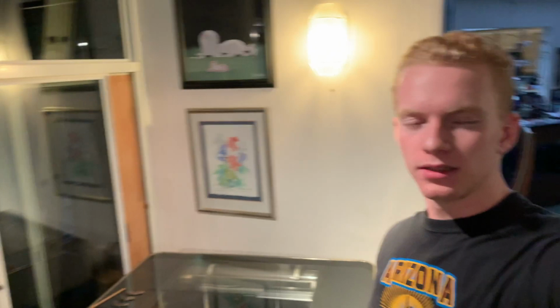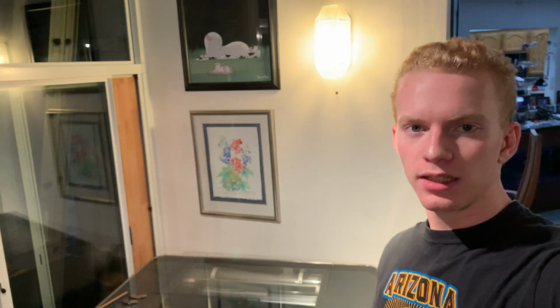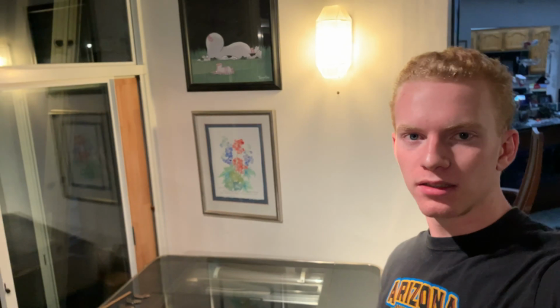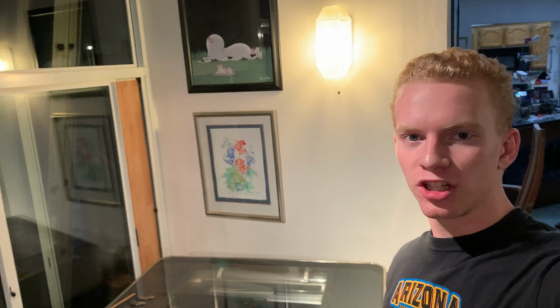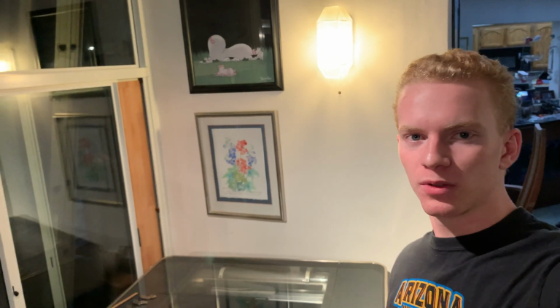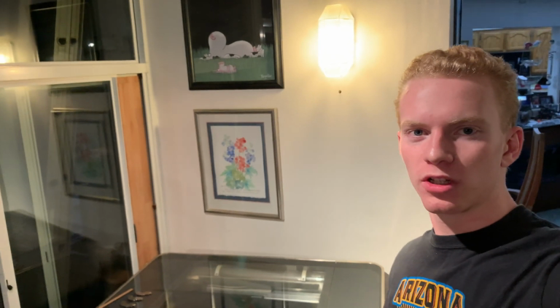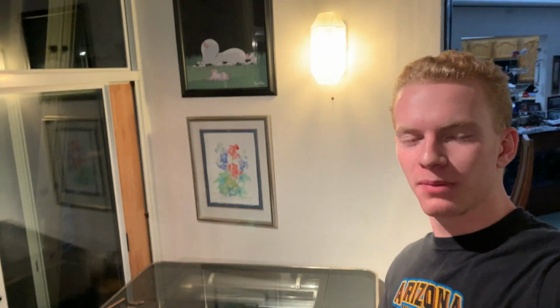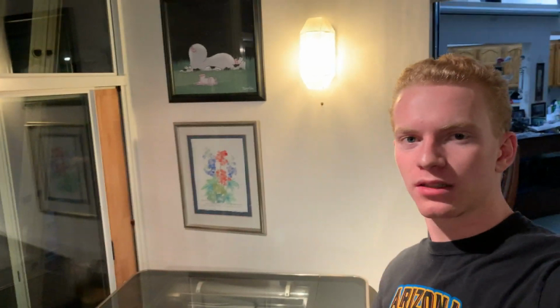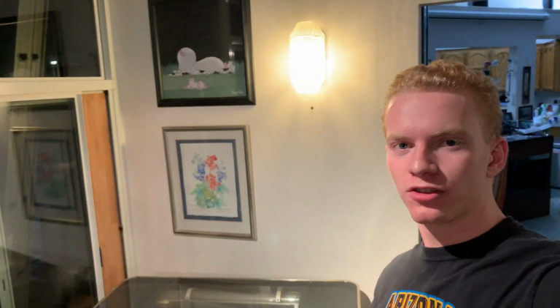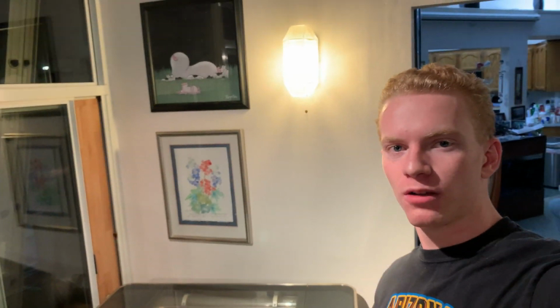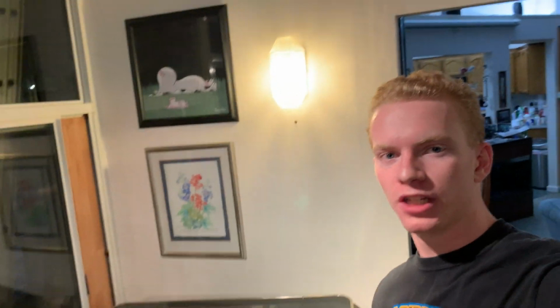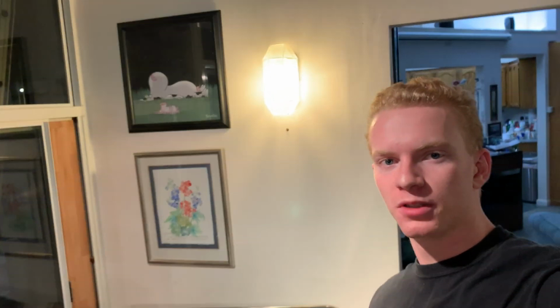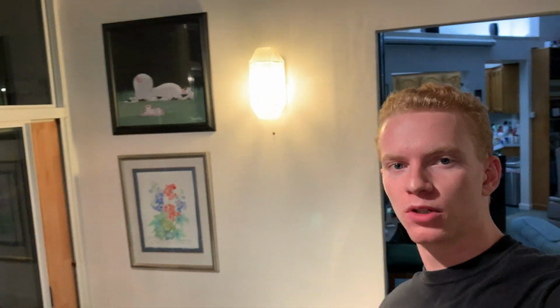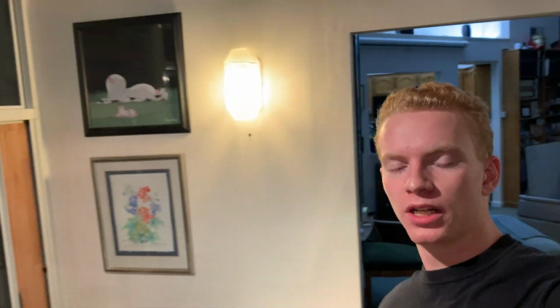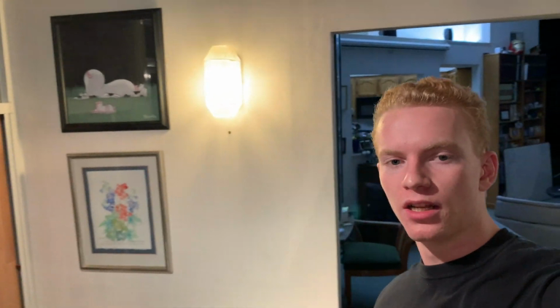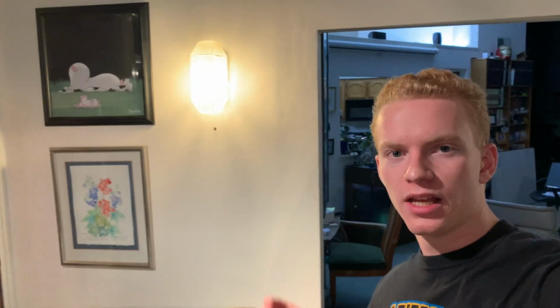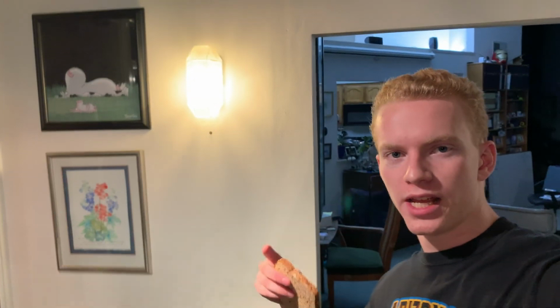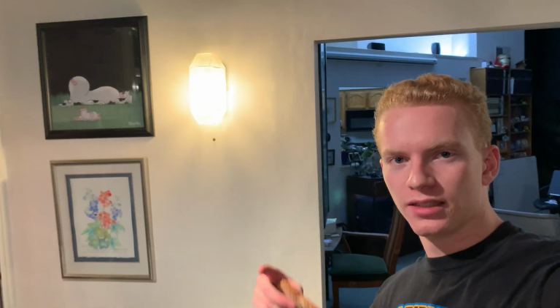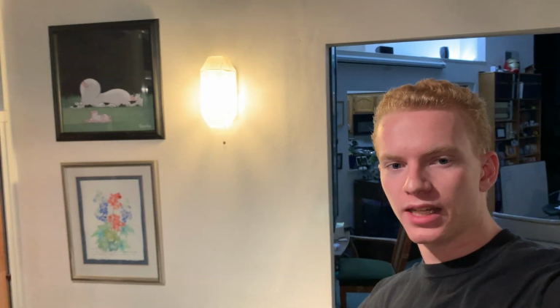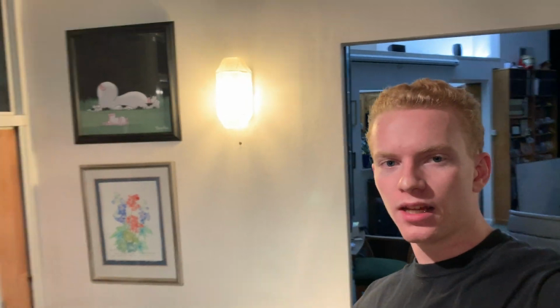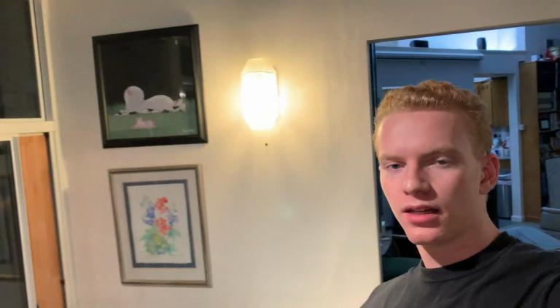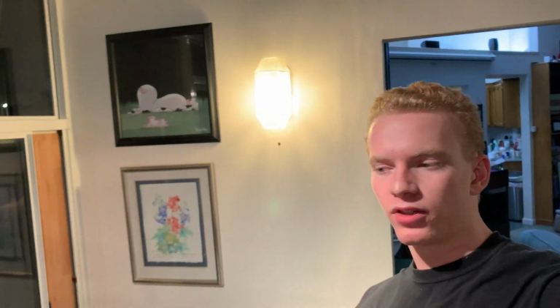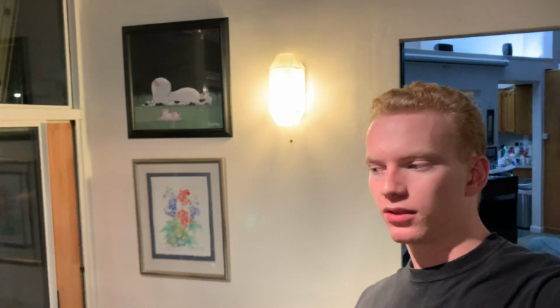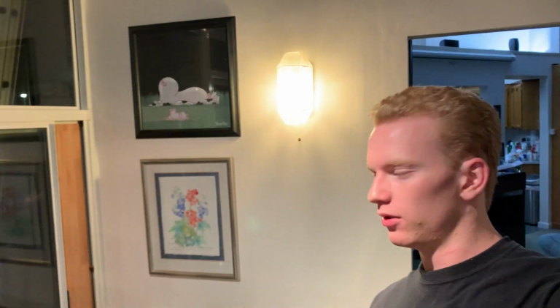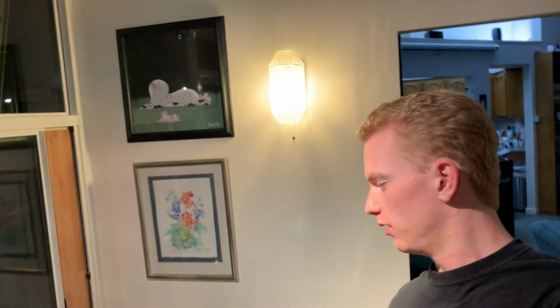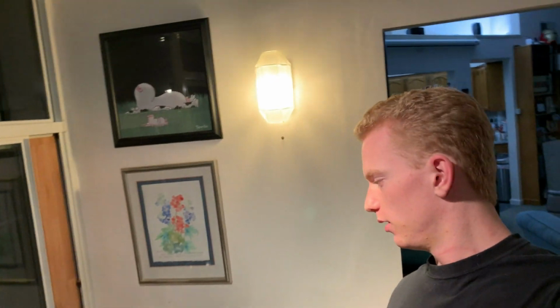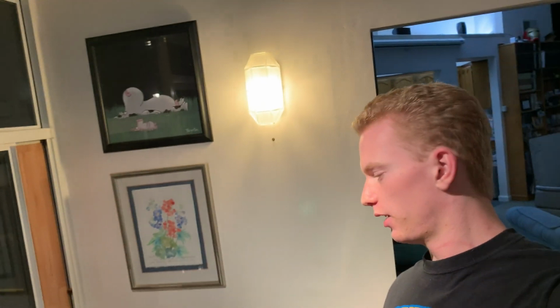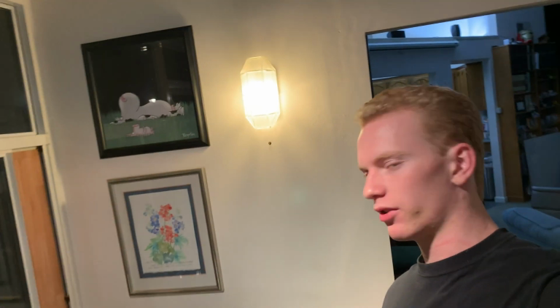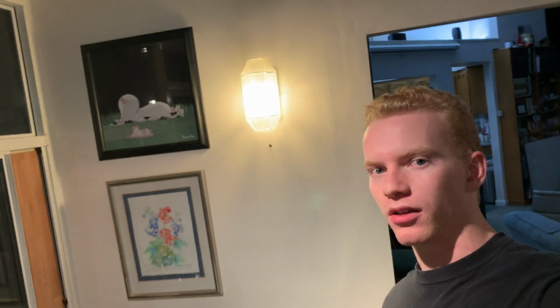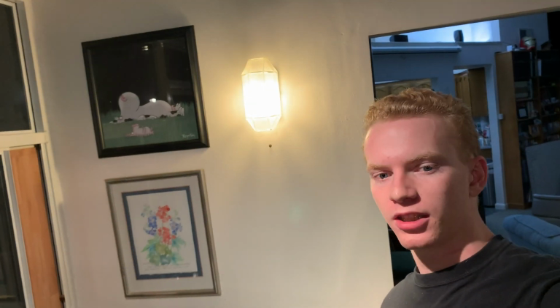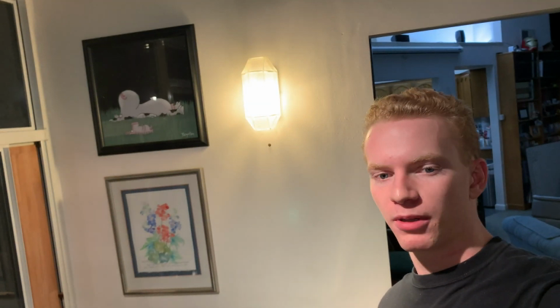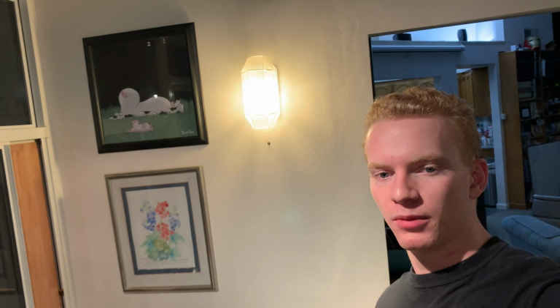Ladies and gentlemen, welcome back to the shop. My name is Brian, and today I've got a little laser cutter experiment.